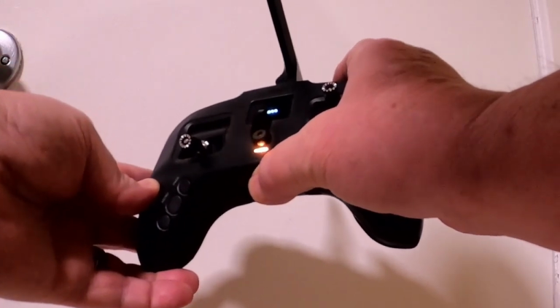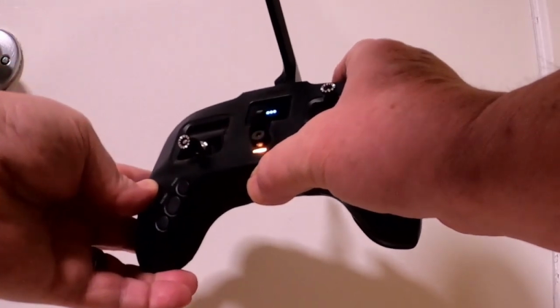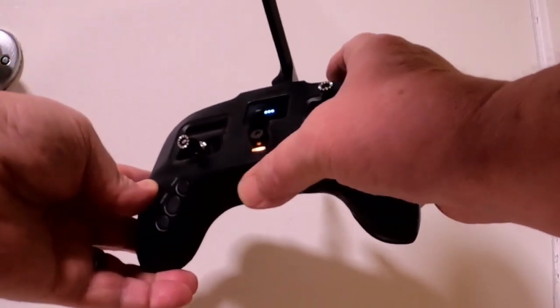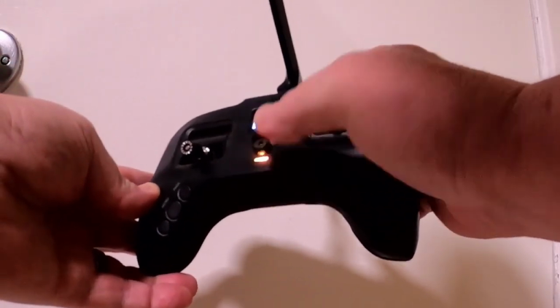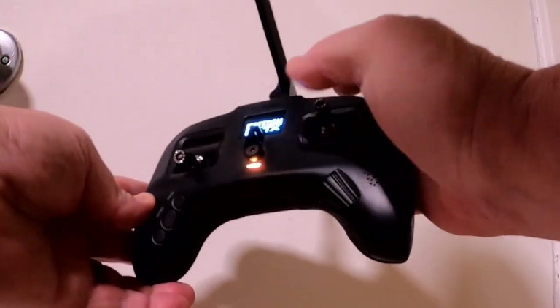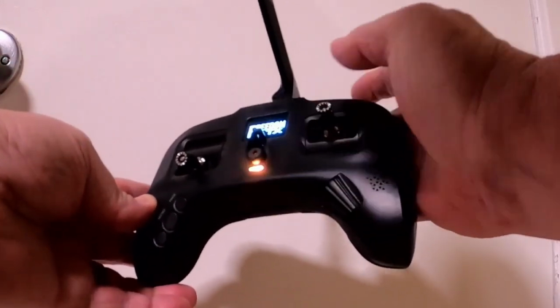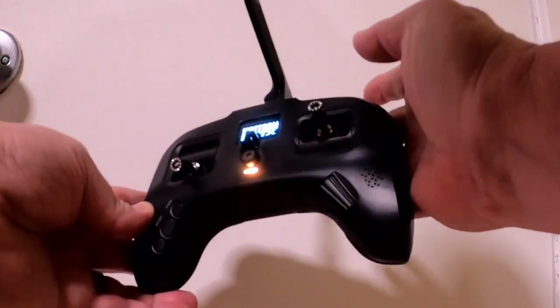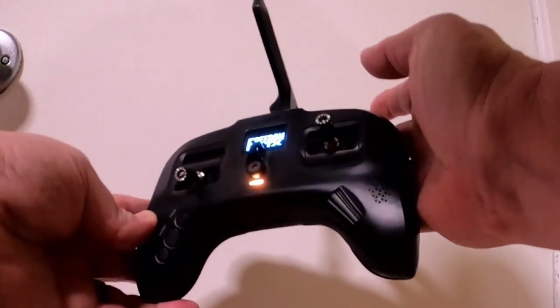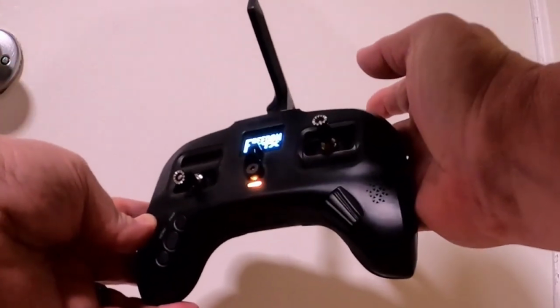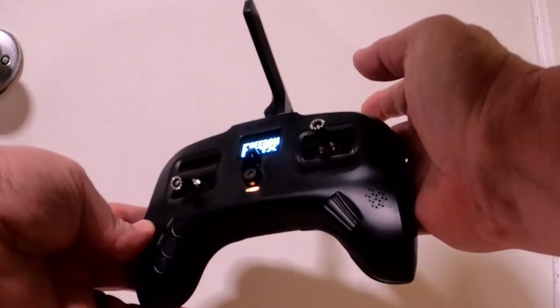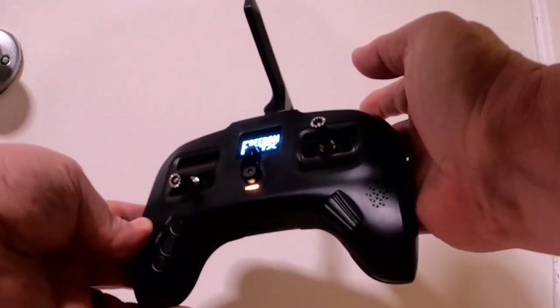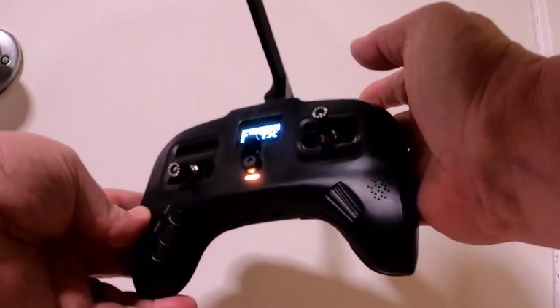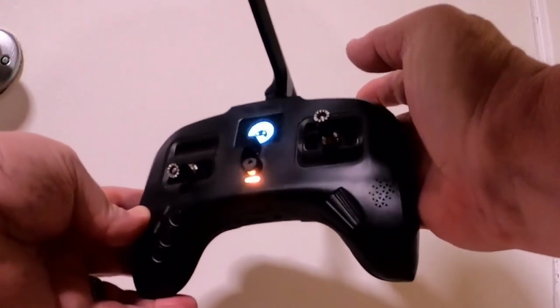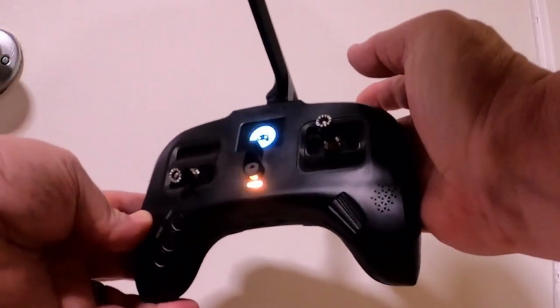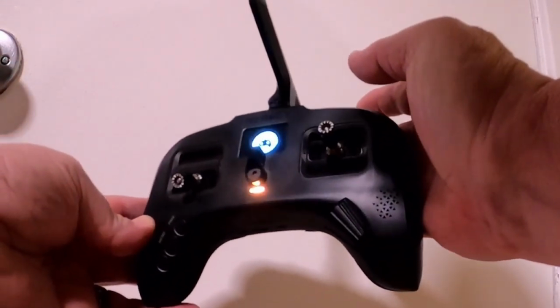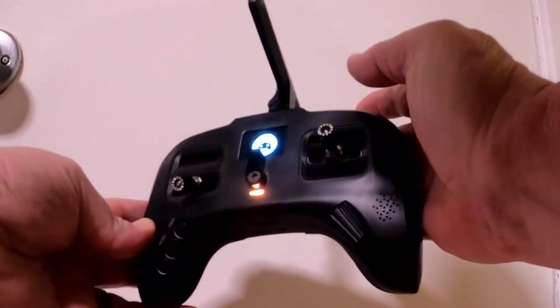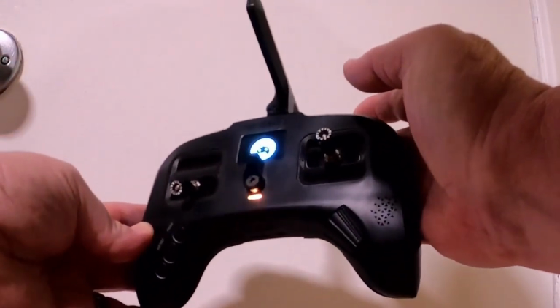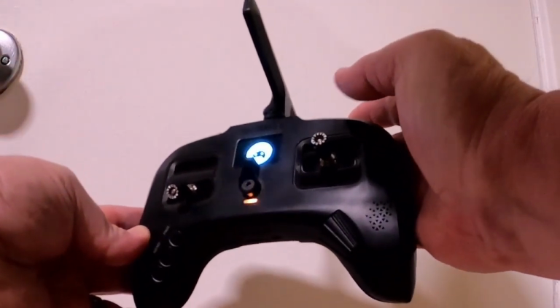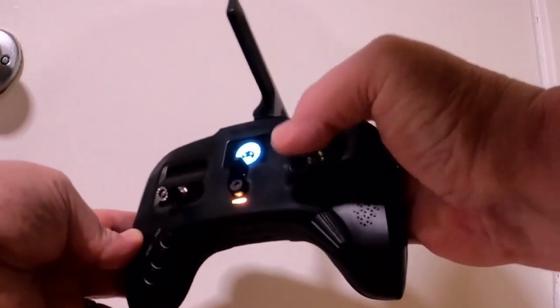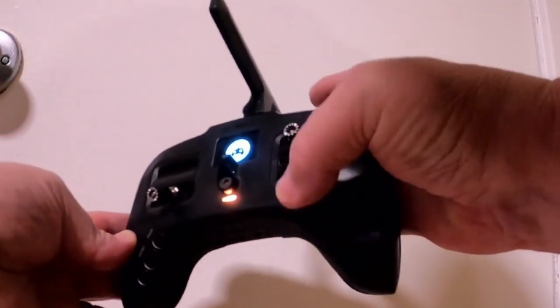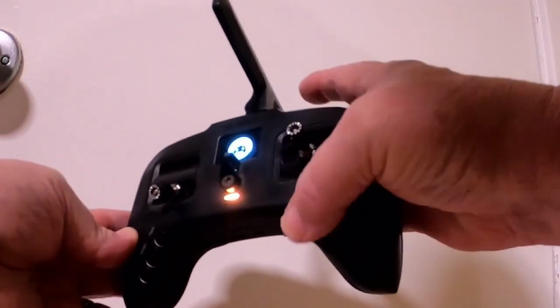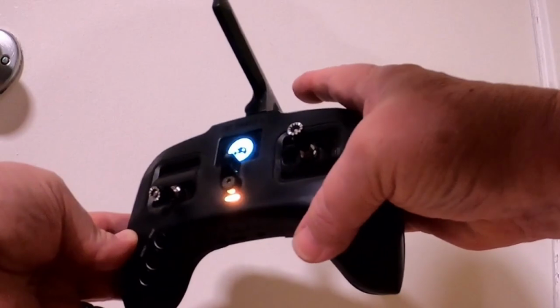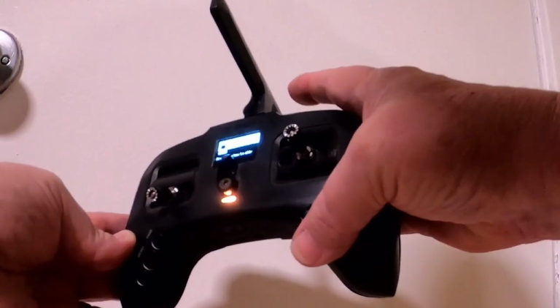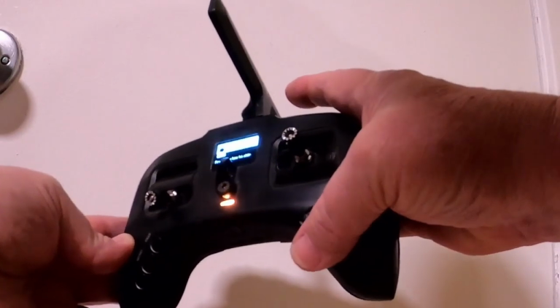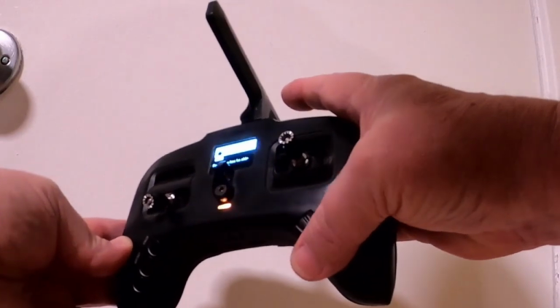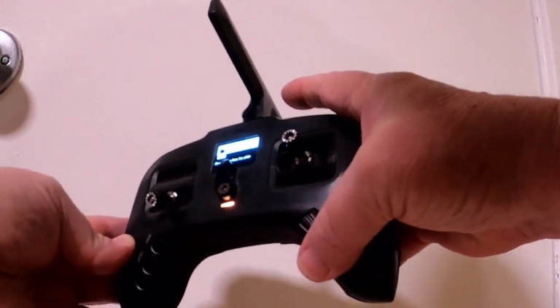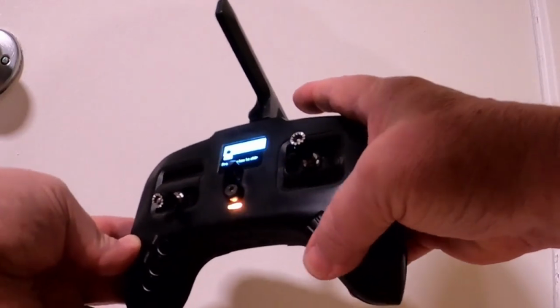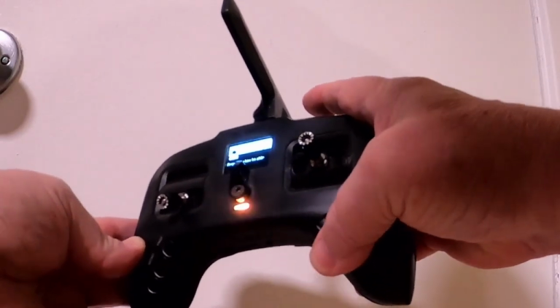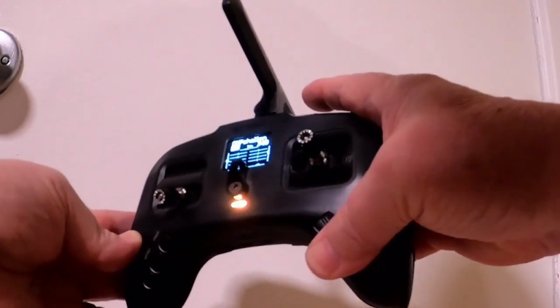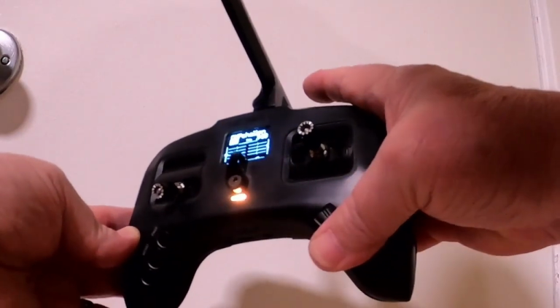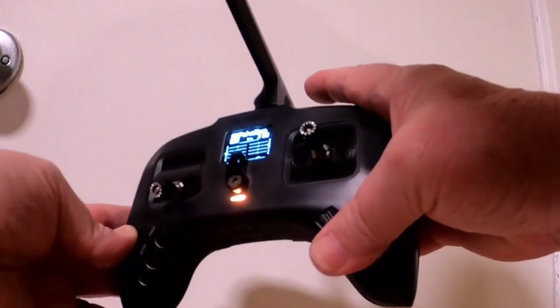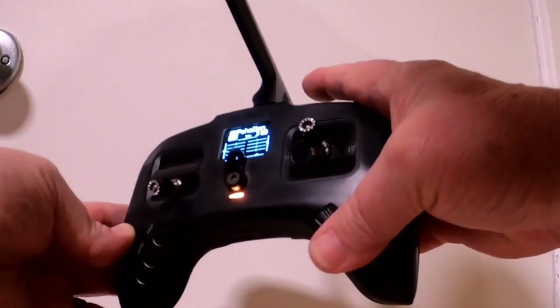Welcome to Tango 2. Switch warning. Flight mode normal.